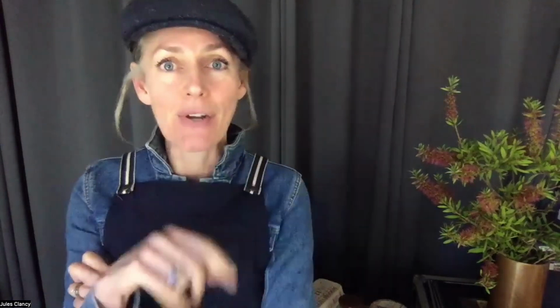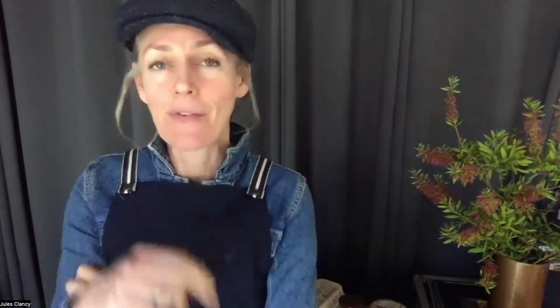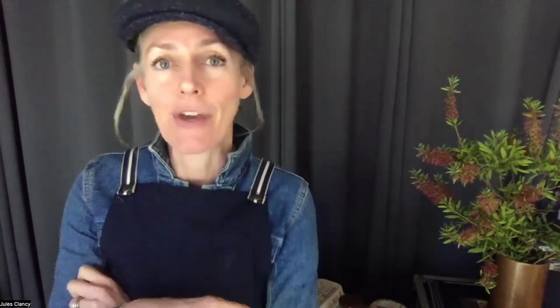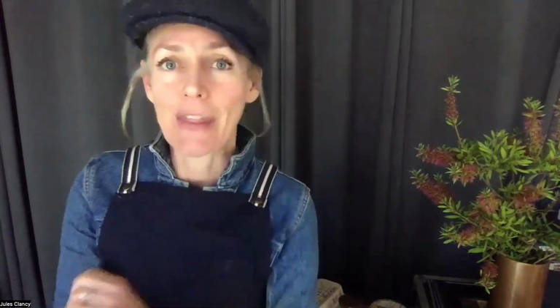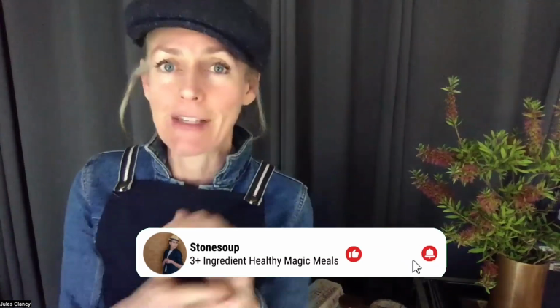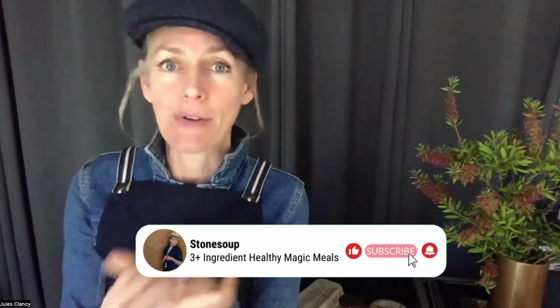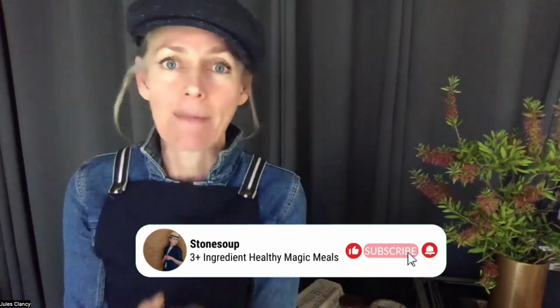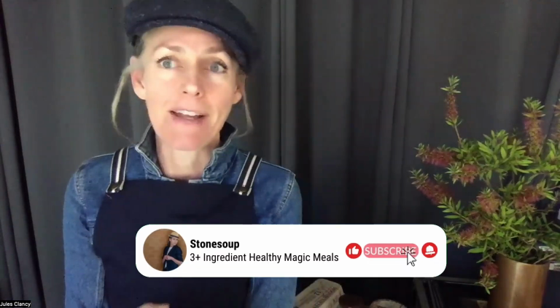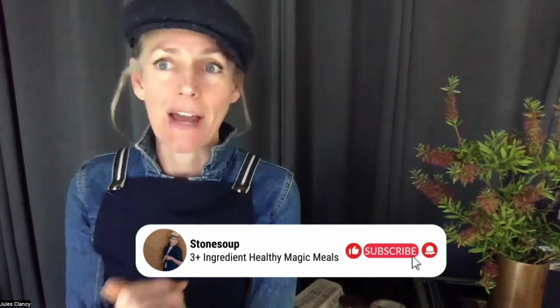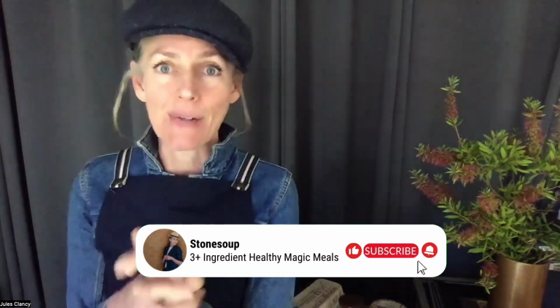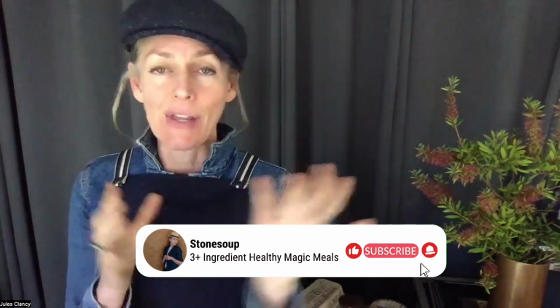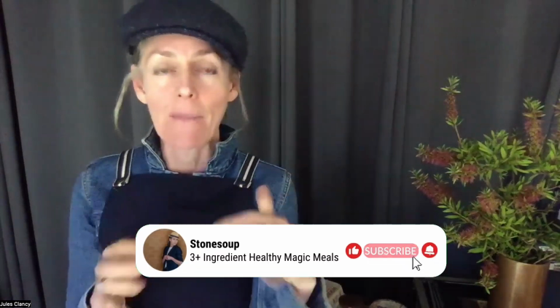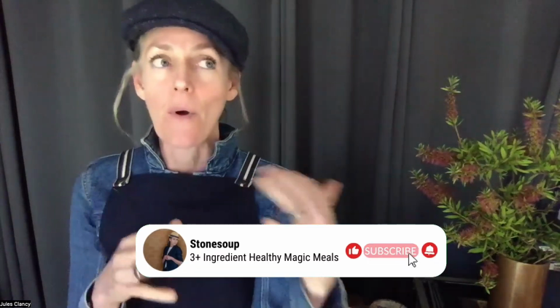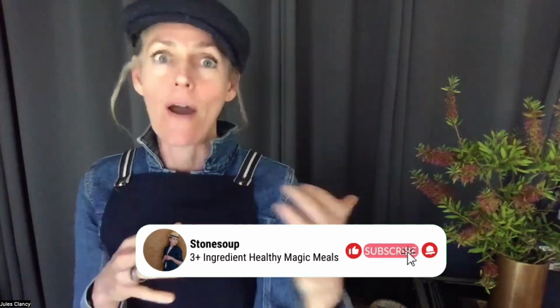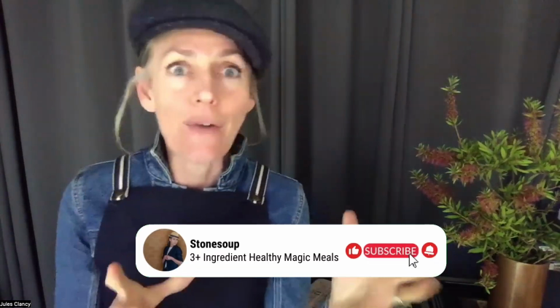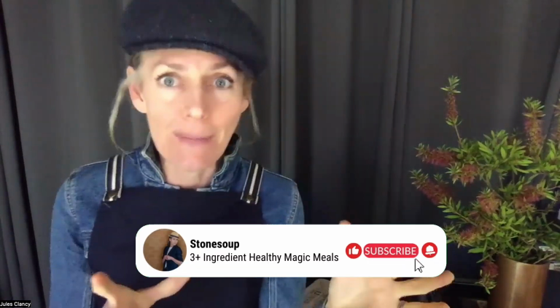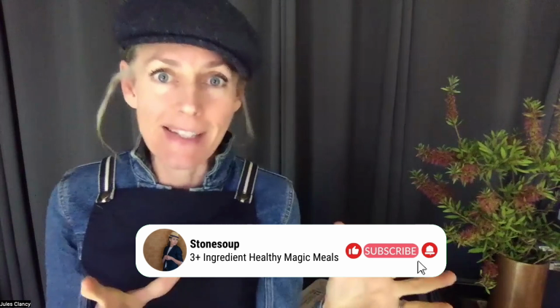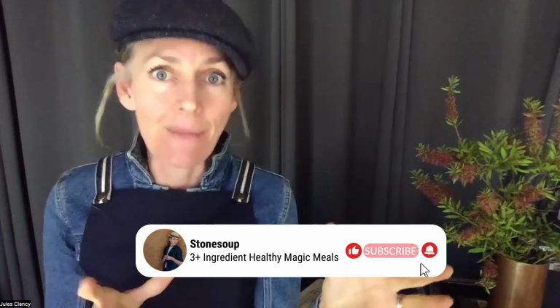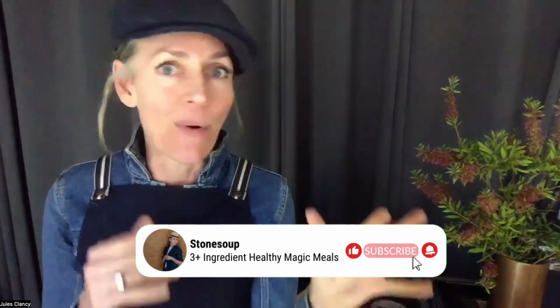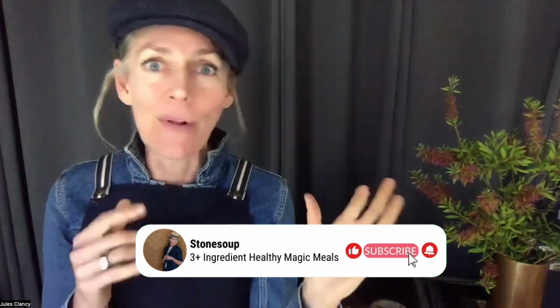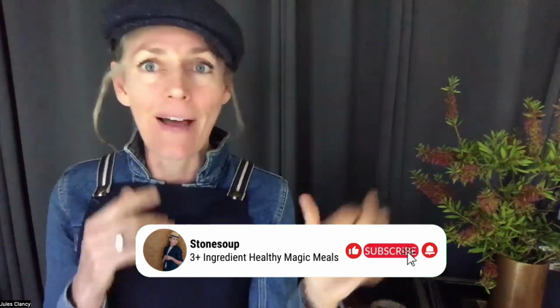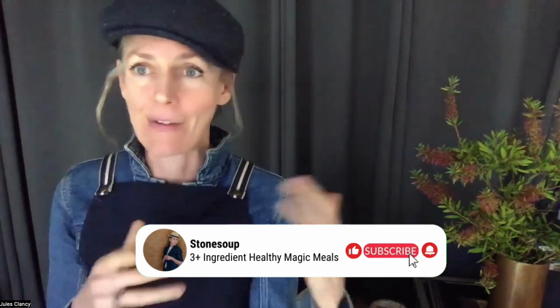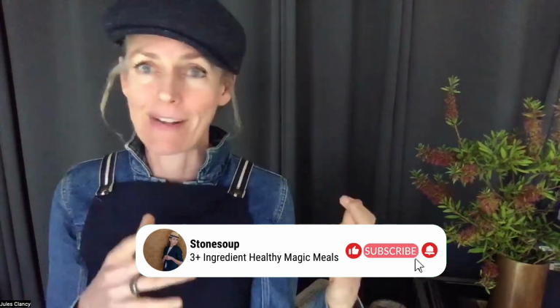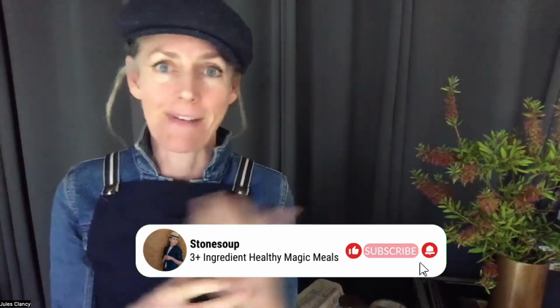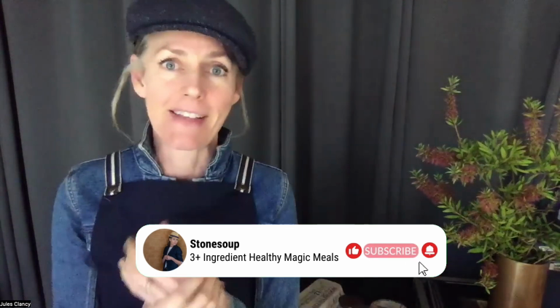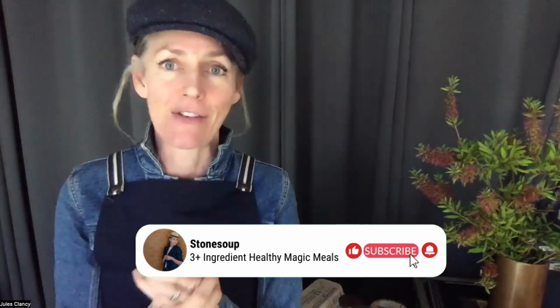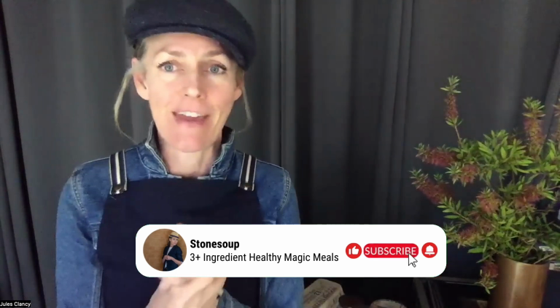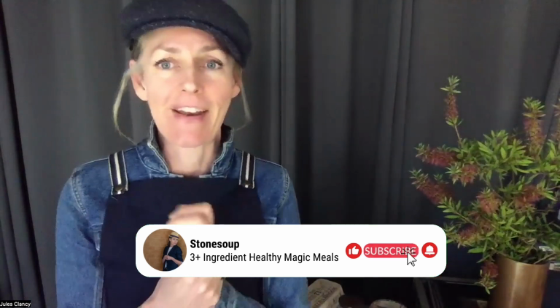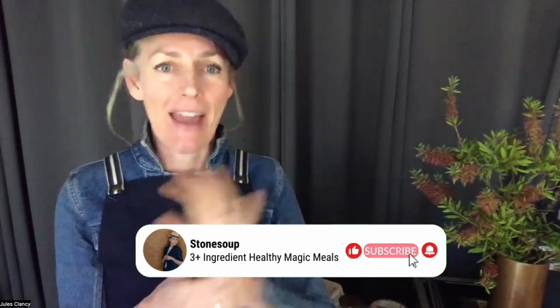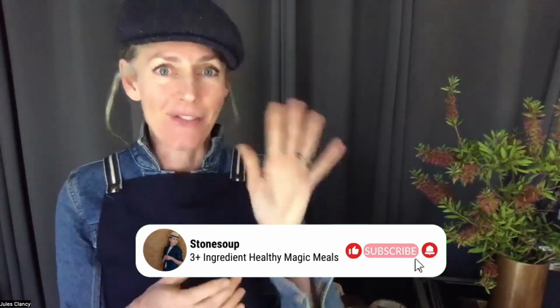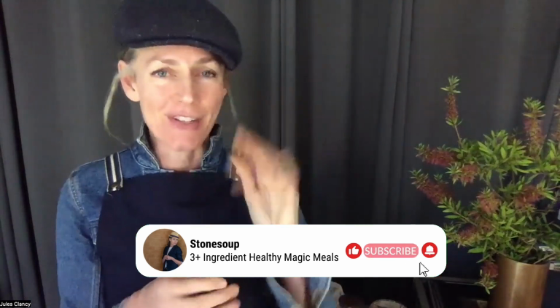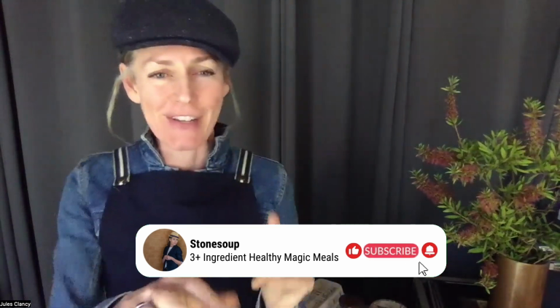I hope that's inspired you to get into the kitchen. Make sure before you go that you subscribe to my channel so you get more incredibly simple healthy recipes in your feed. Okay, talk soon!